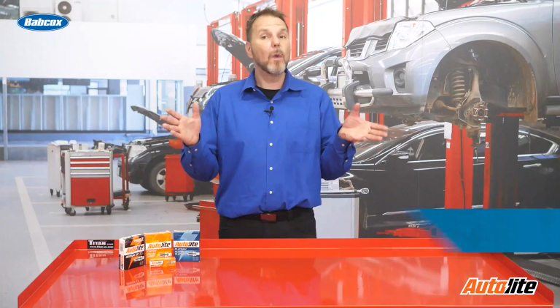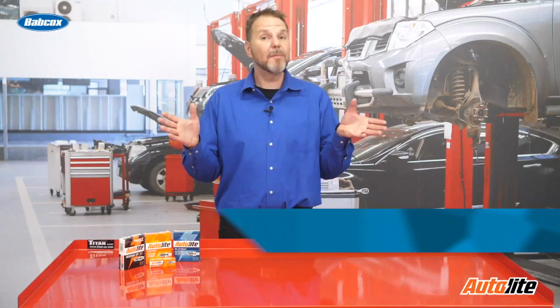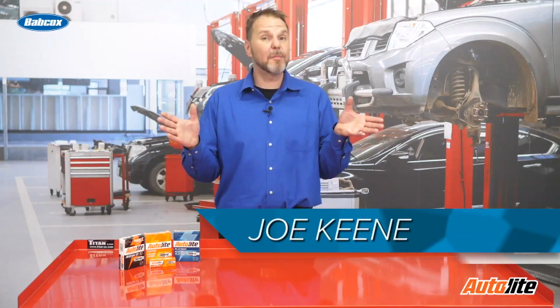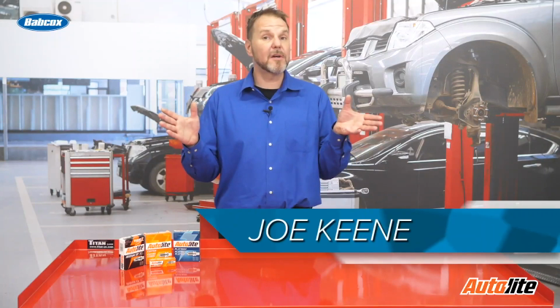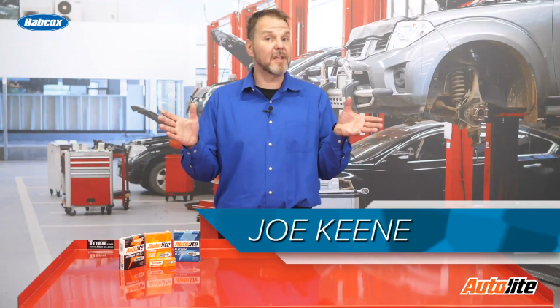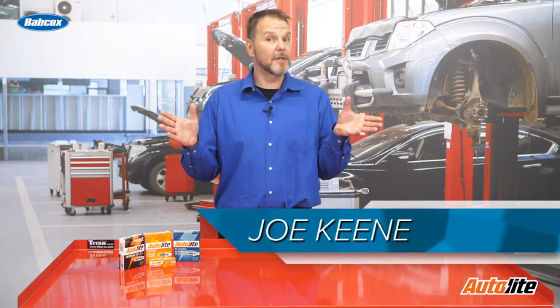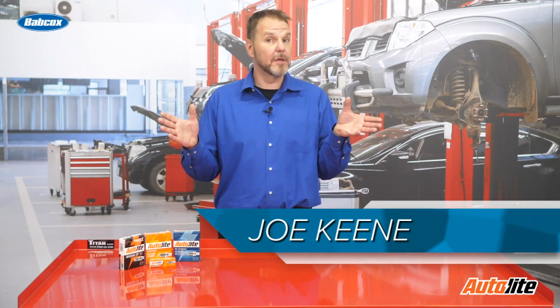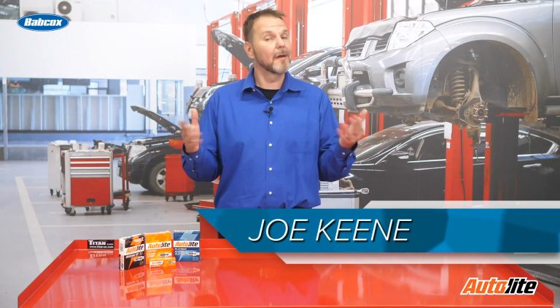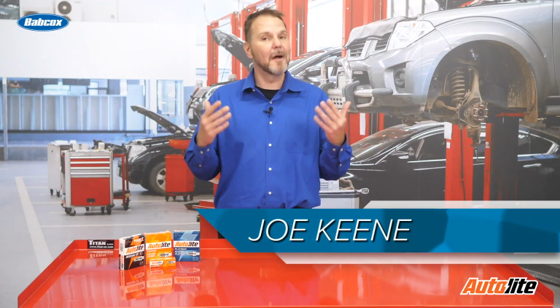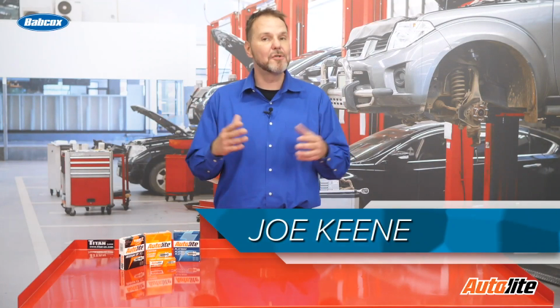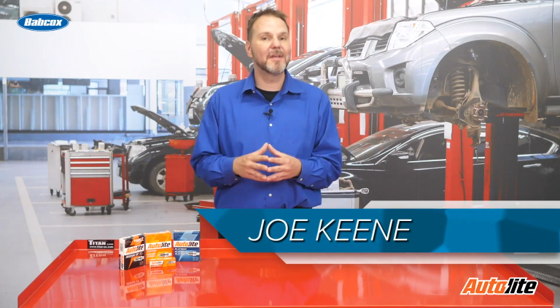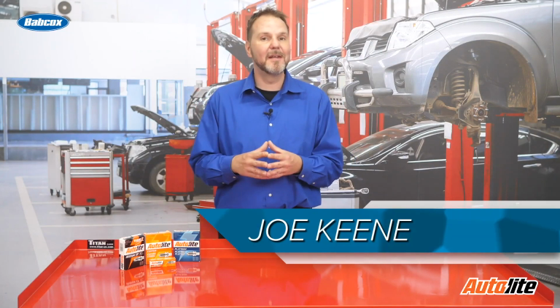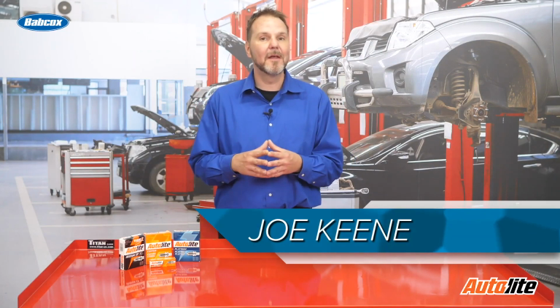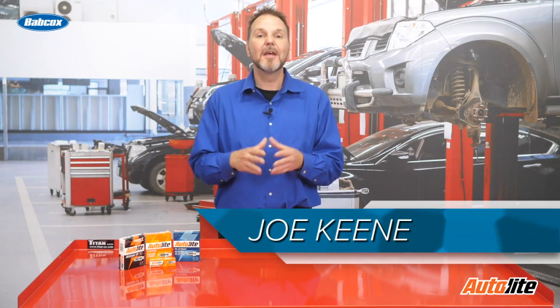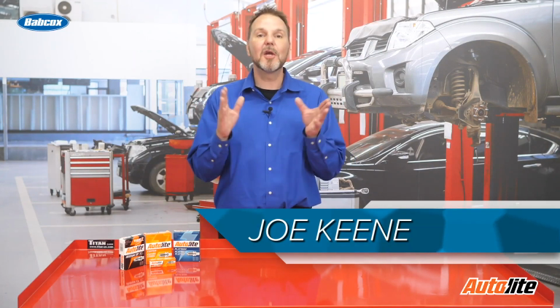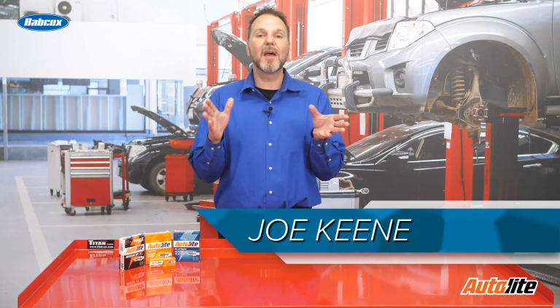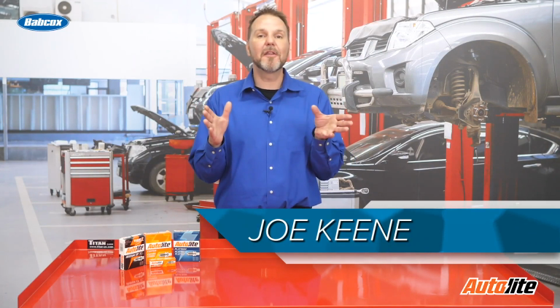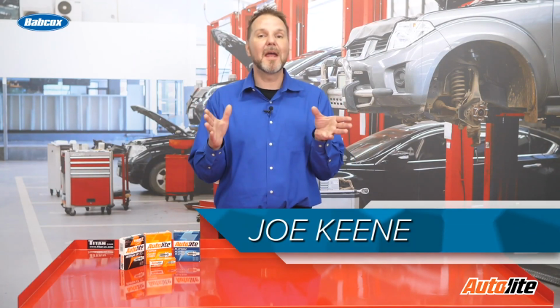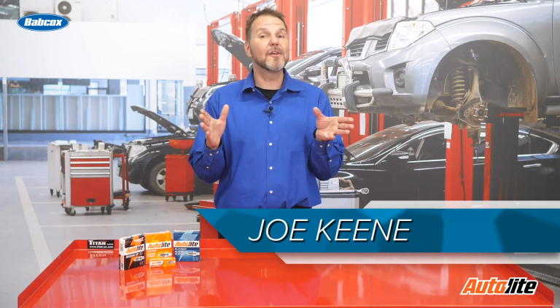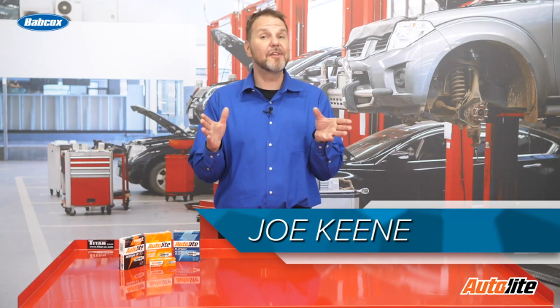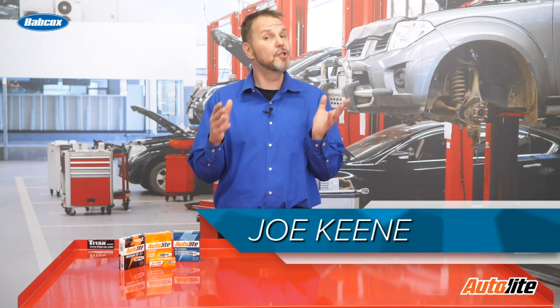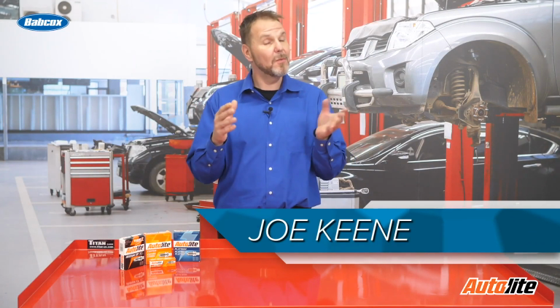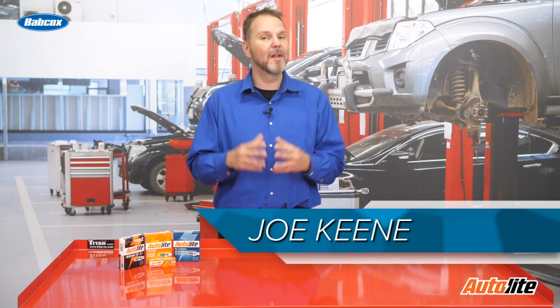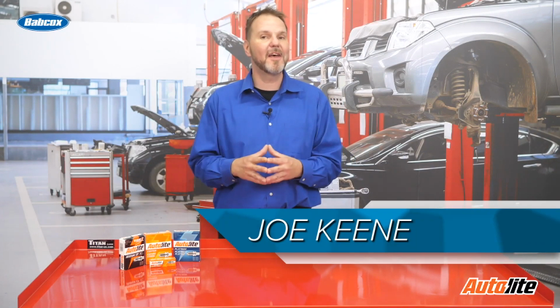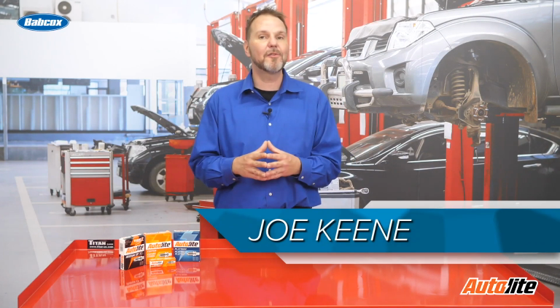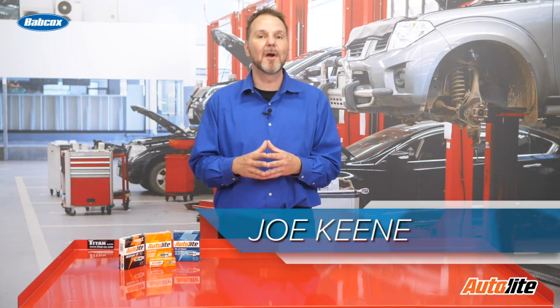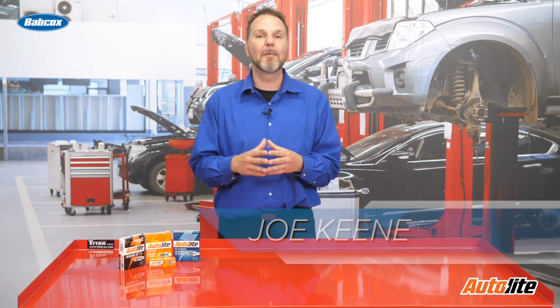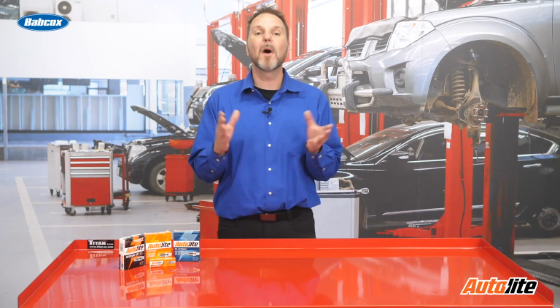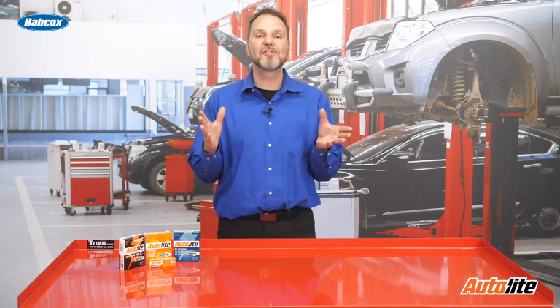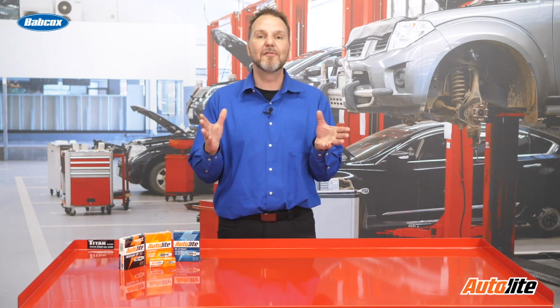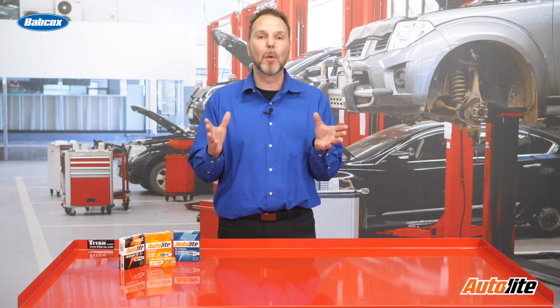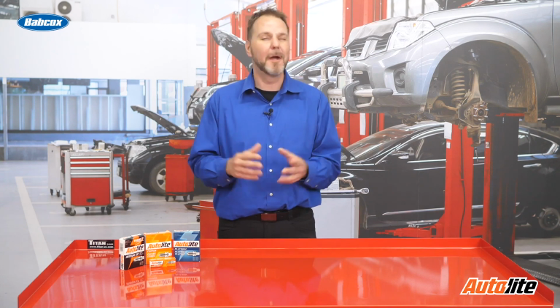Welcome to Tomorrow's Technician. I'm Joe Keen. Here we have another ASE G1 test prep question for you.